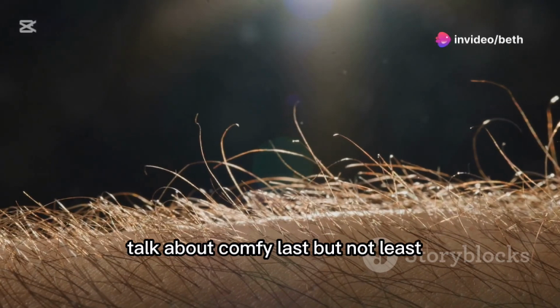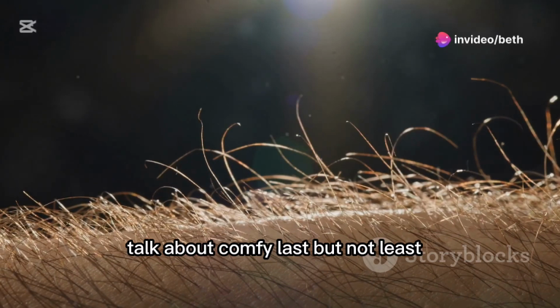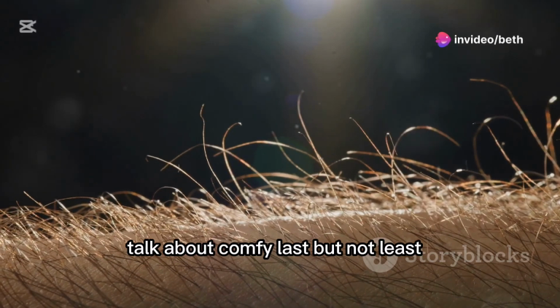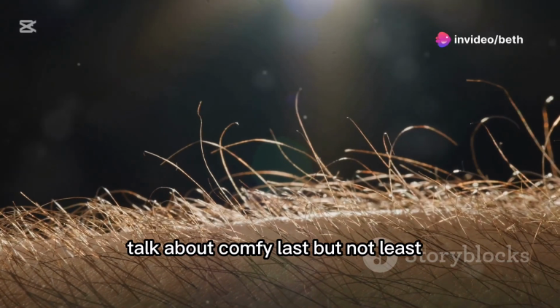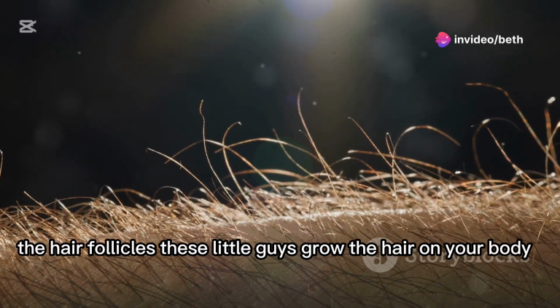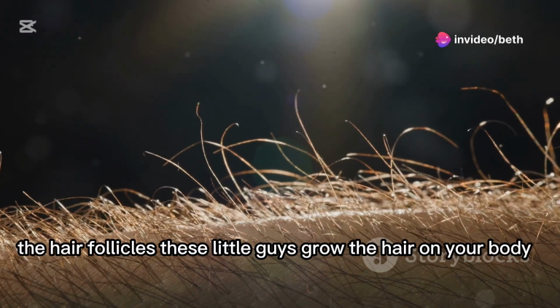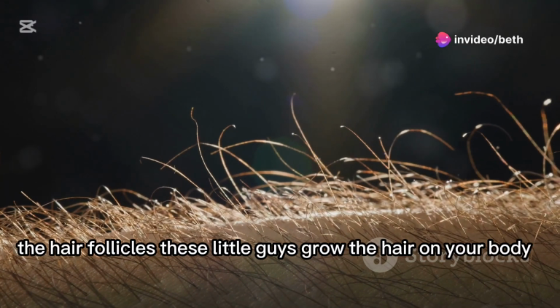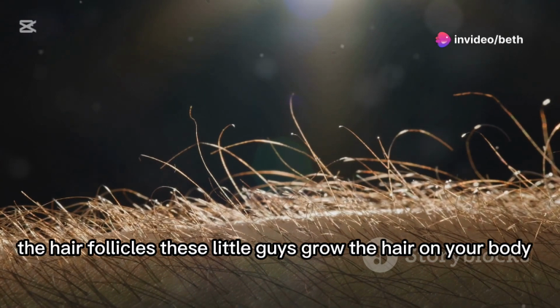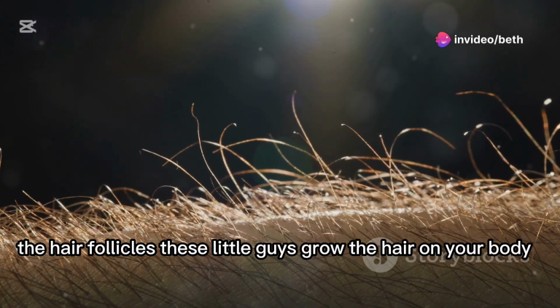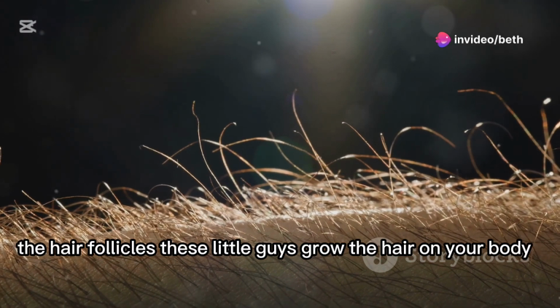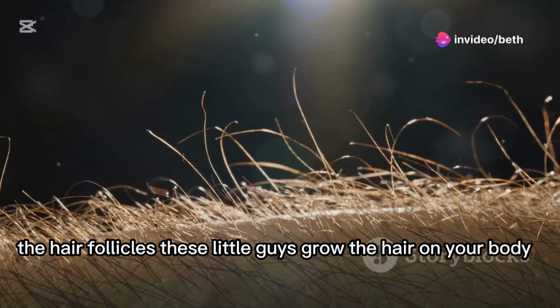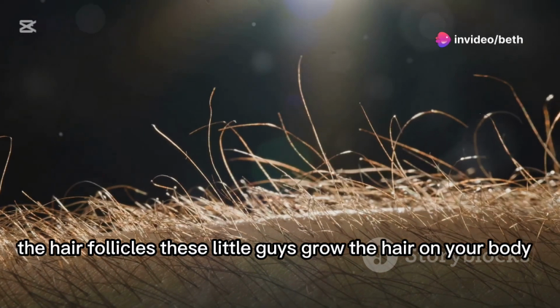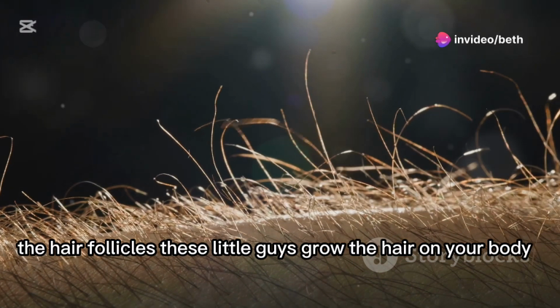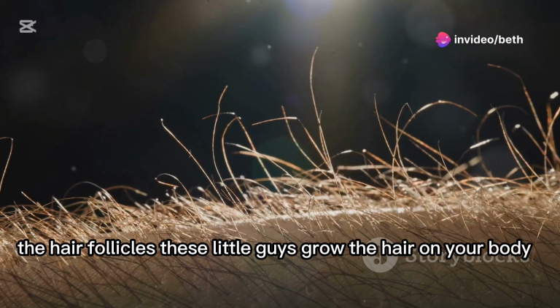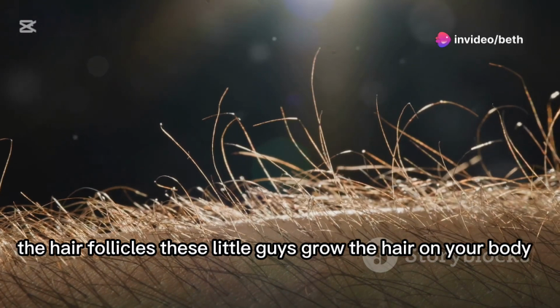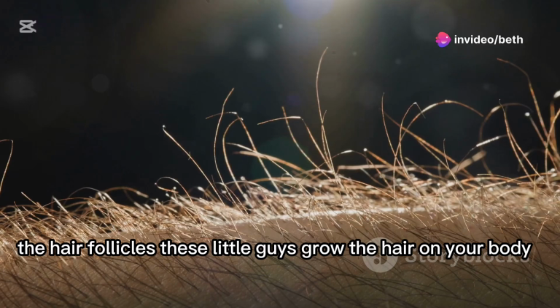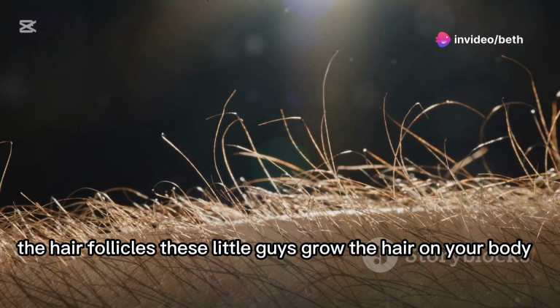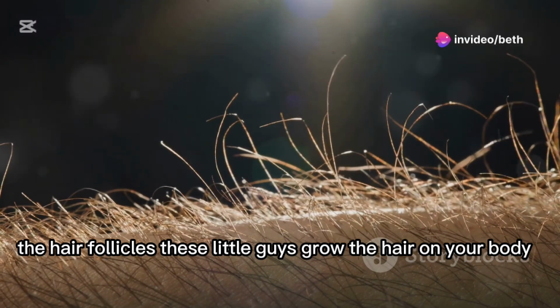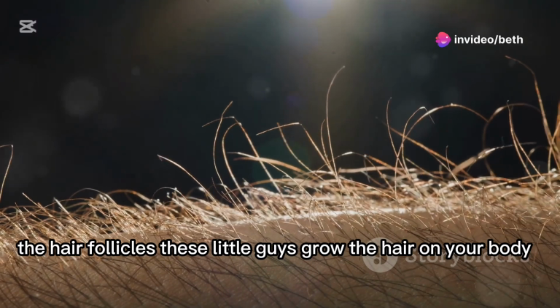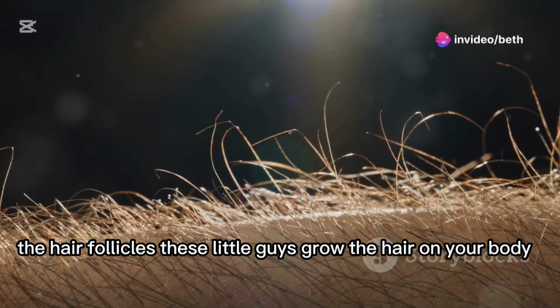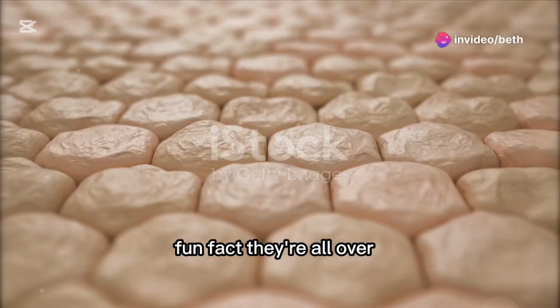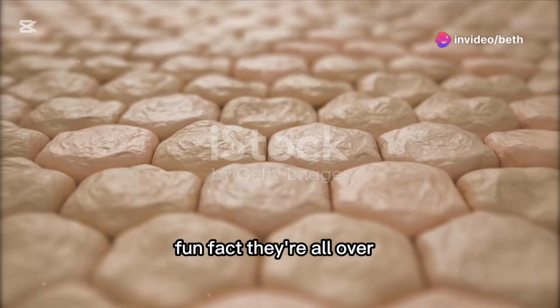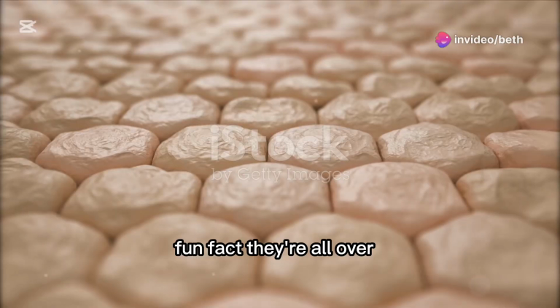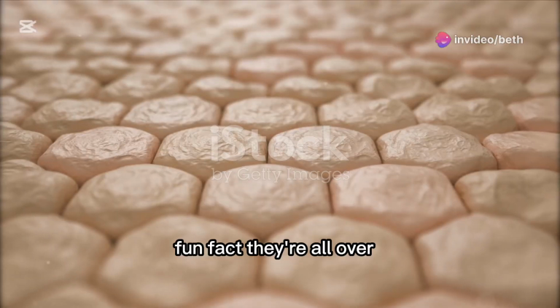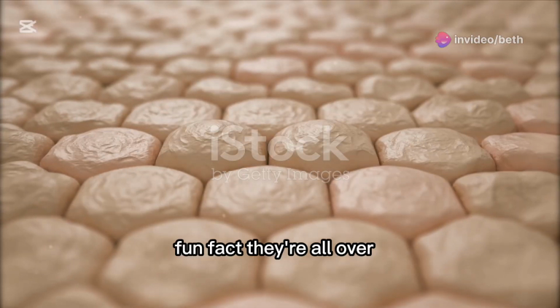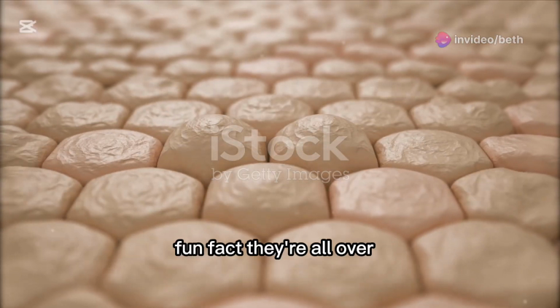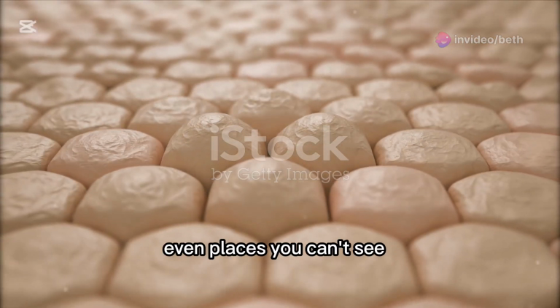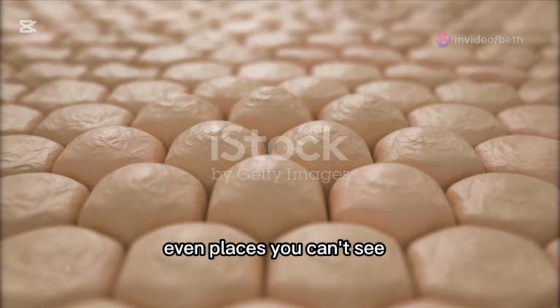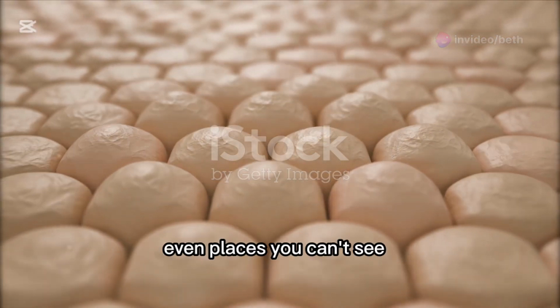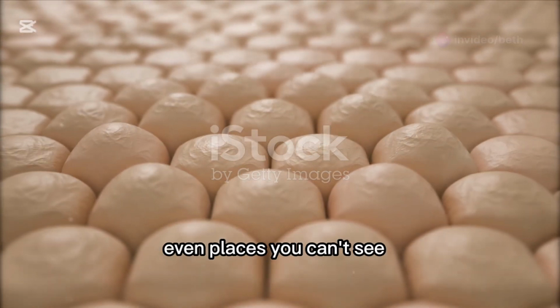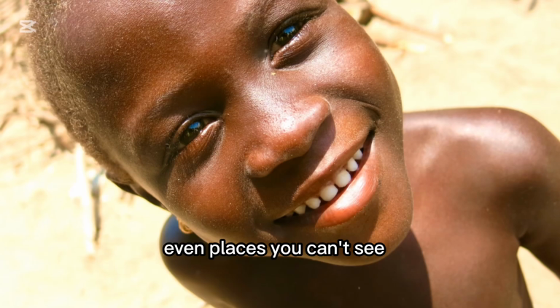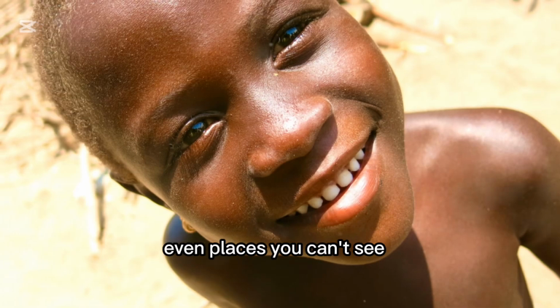Last but not least, the hair follicles. These little guys grow the hair on your body. Fun fact — they're all over, even places you can't see.